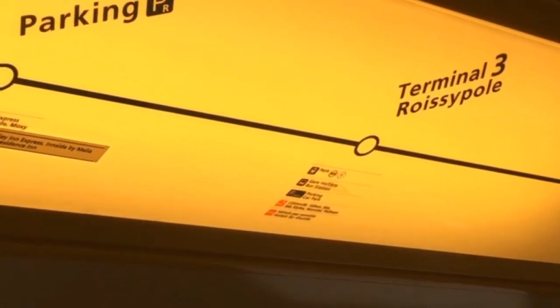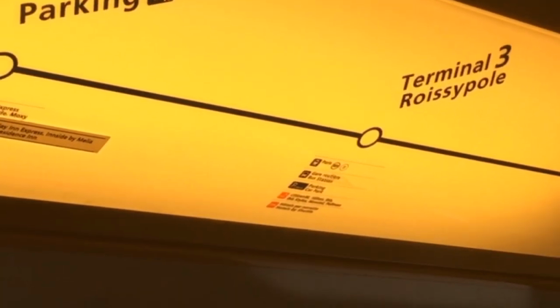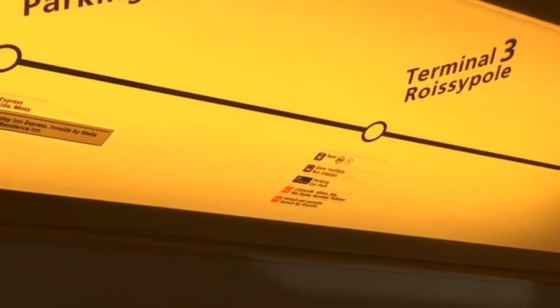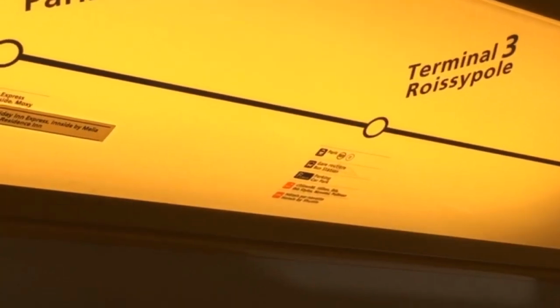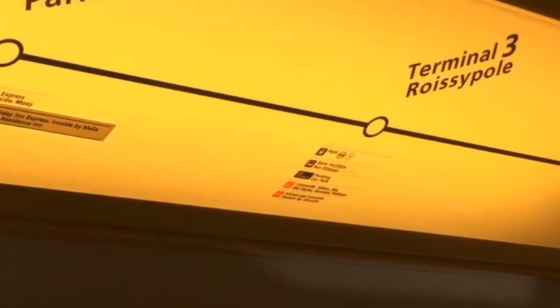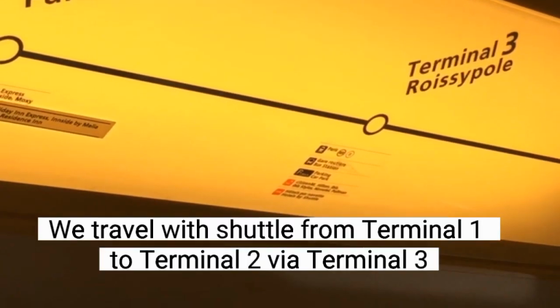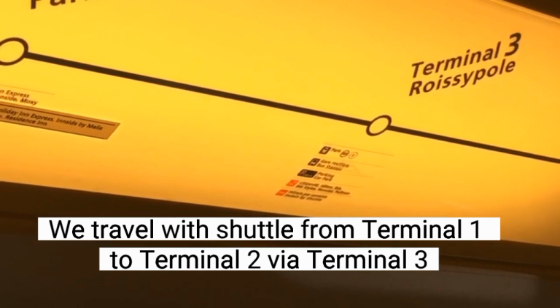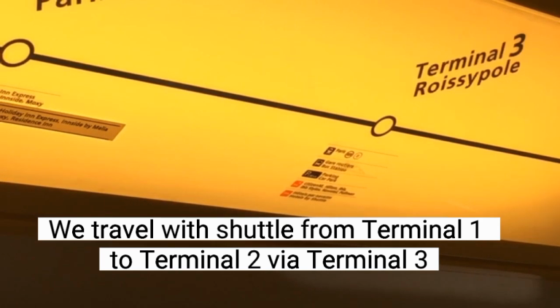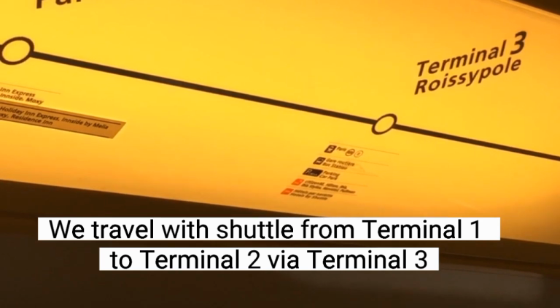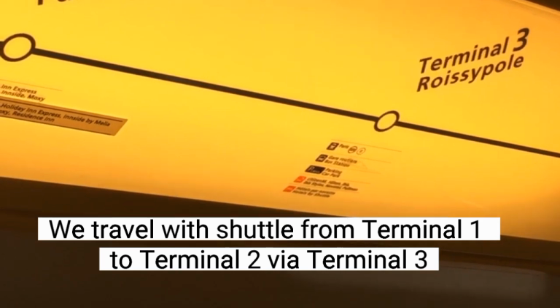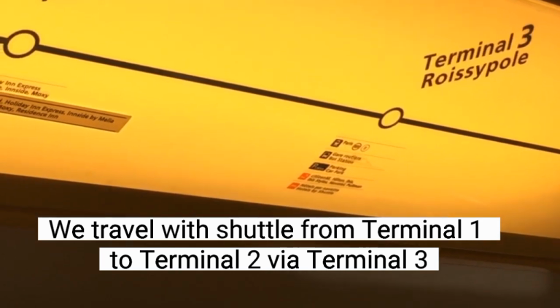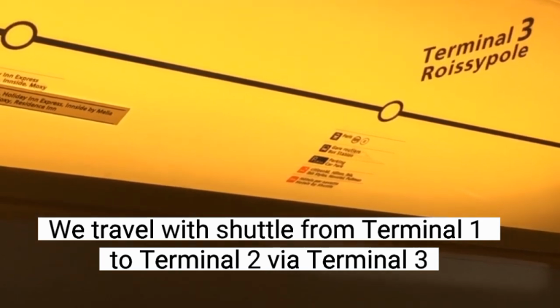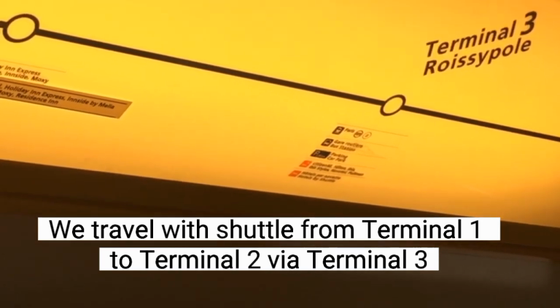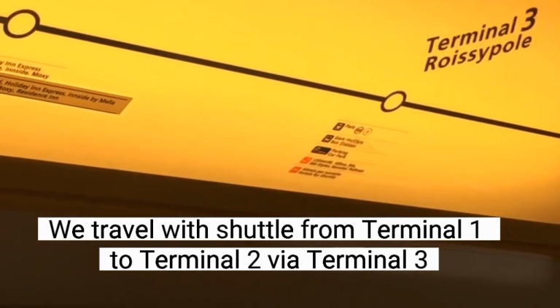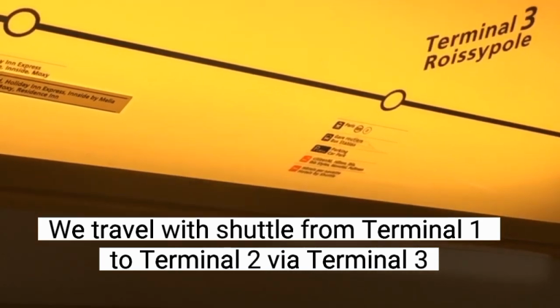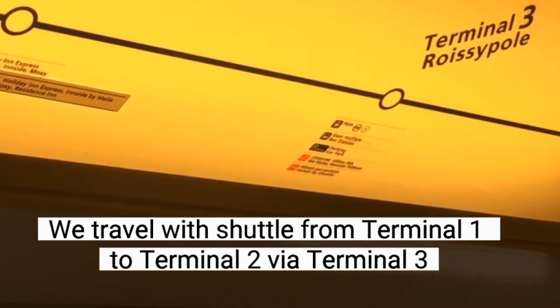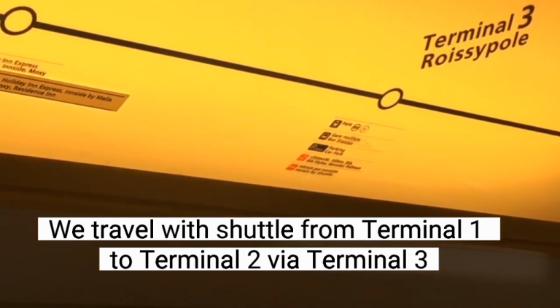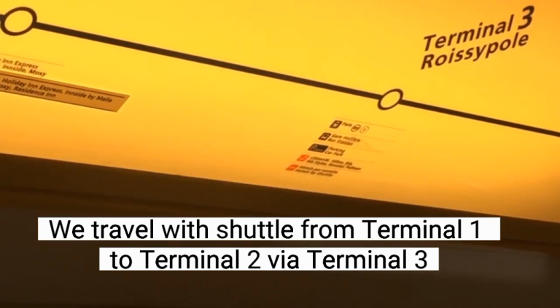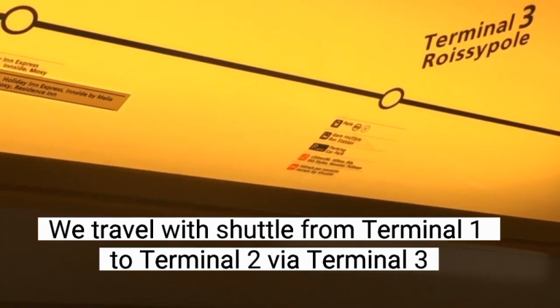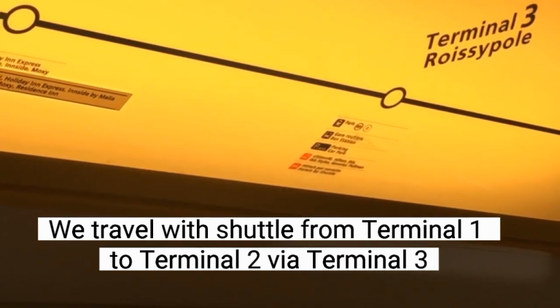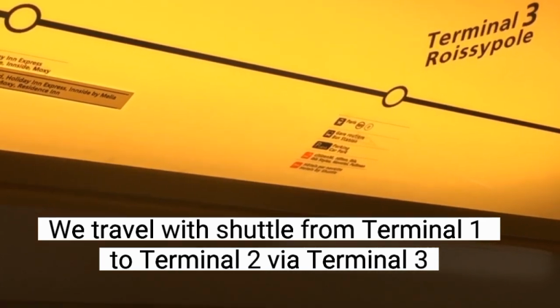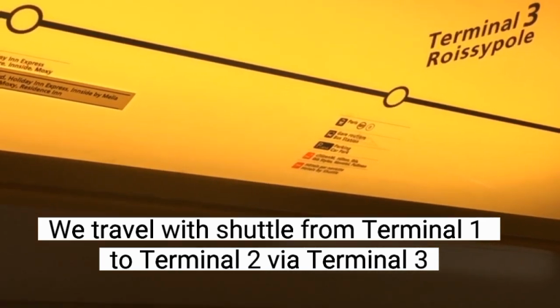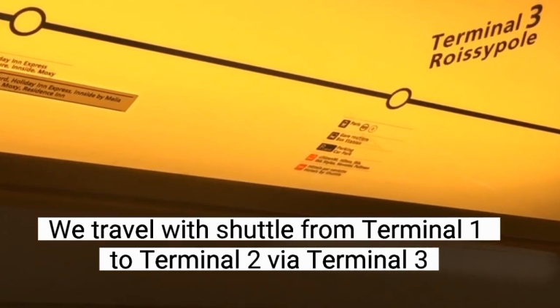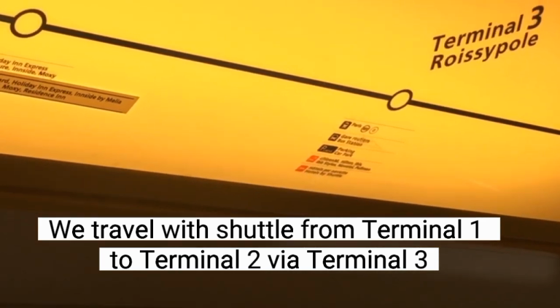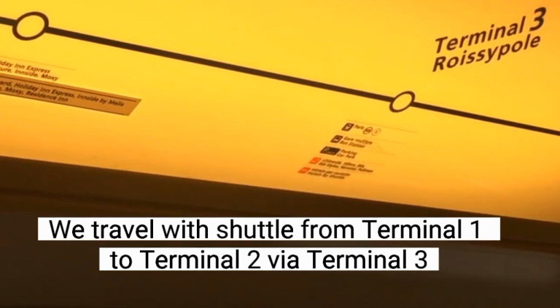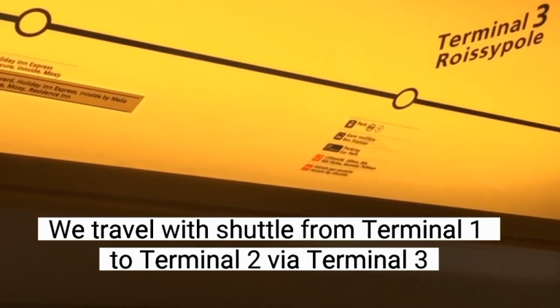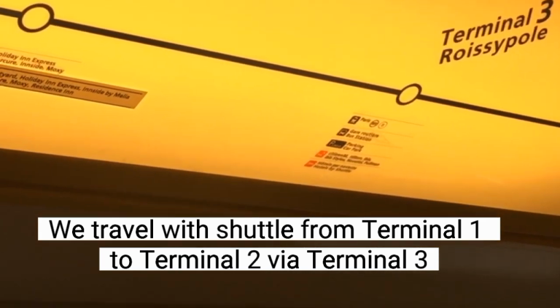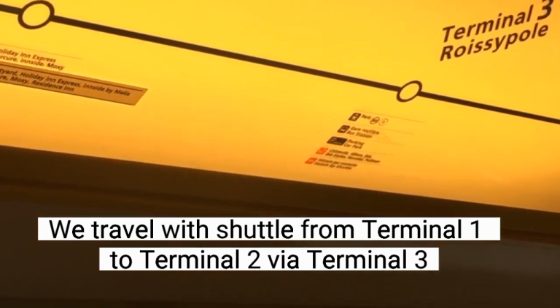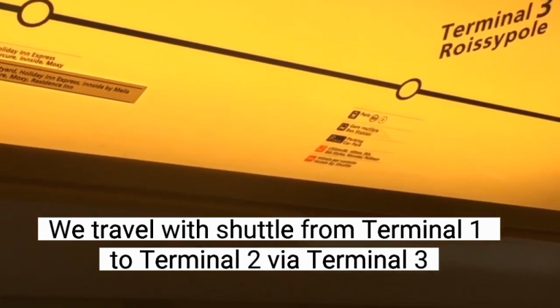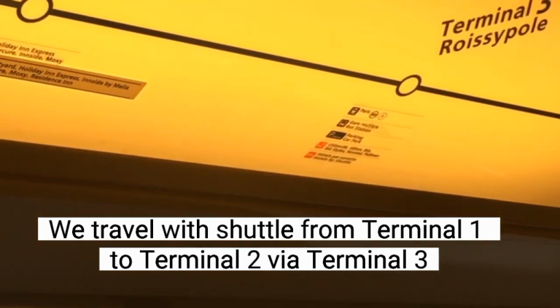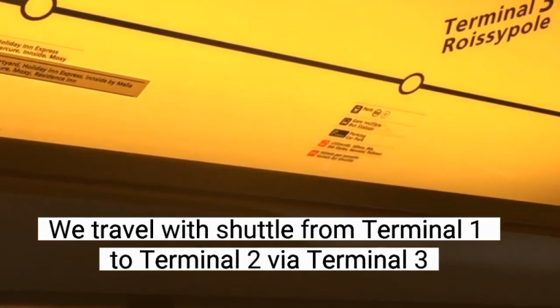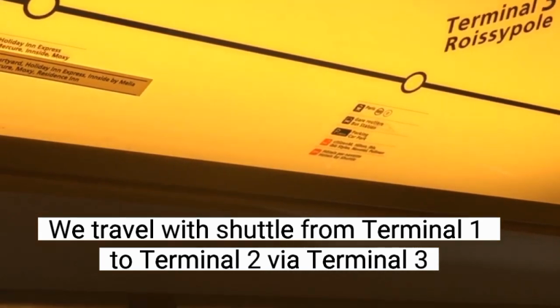Terminal 3, zone 4. We are at the bus station to Paris, and there are a lot of hotels.